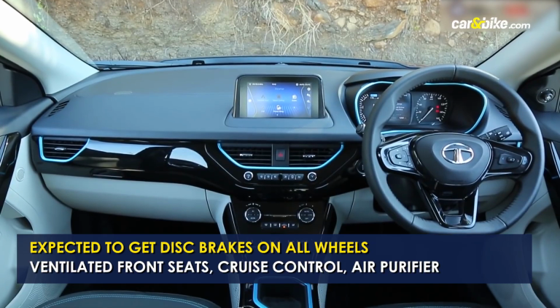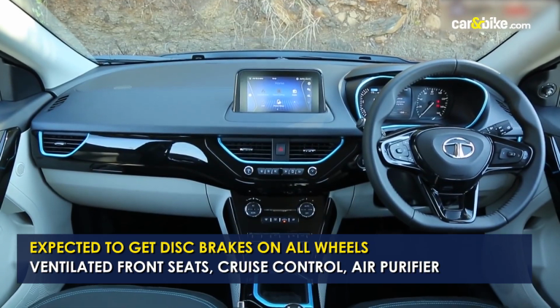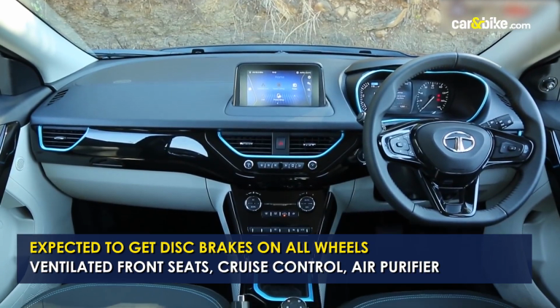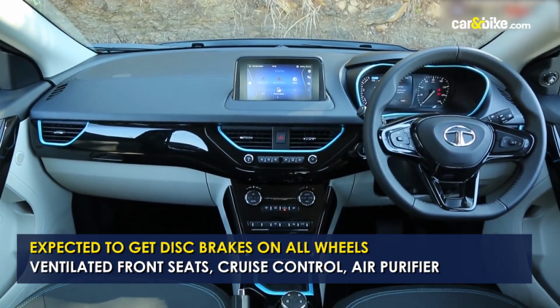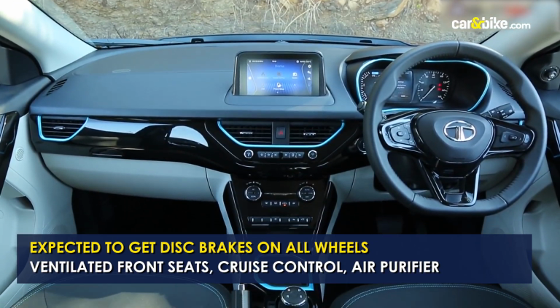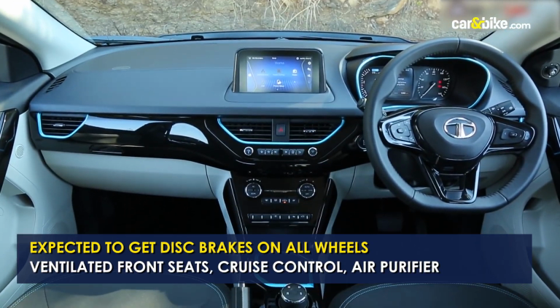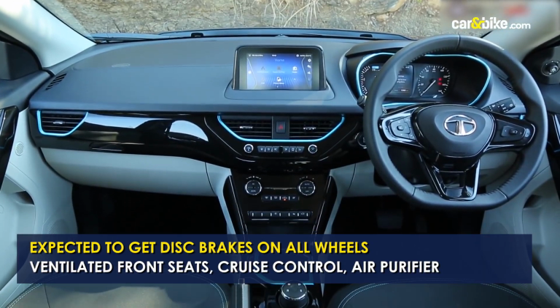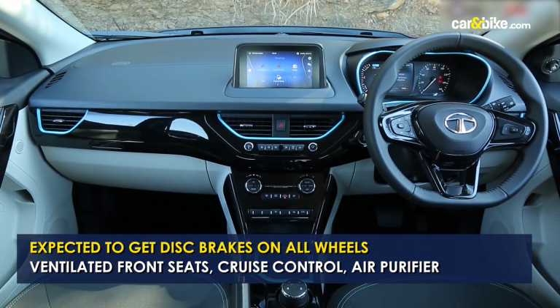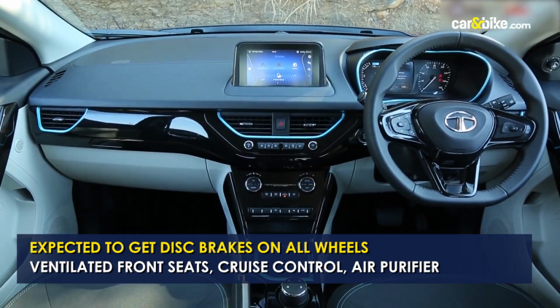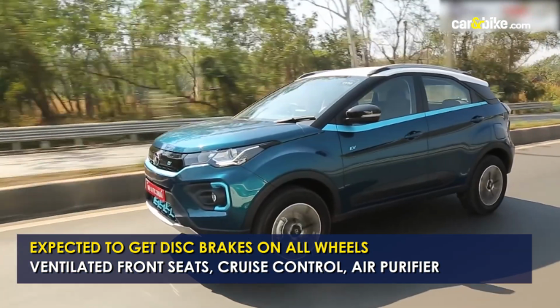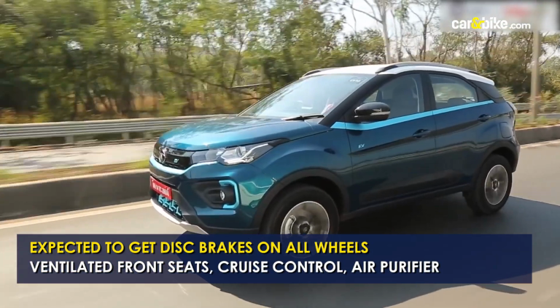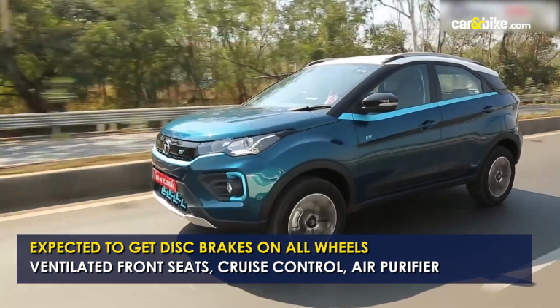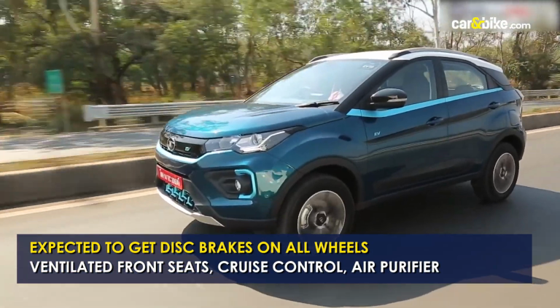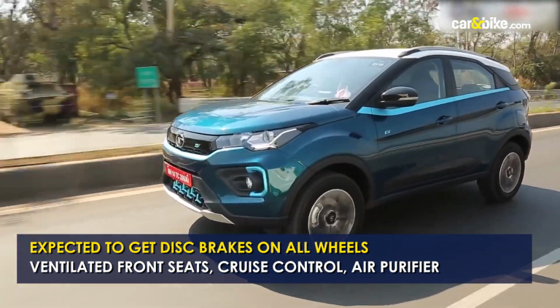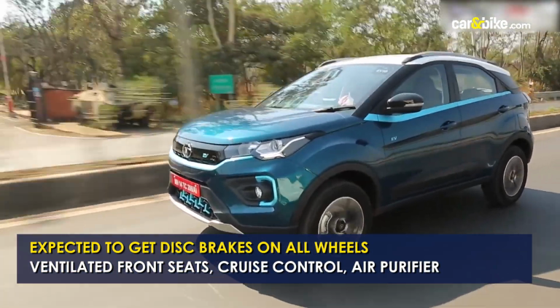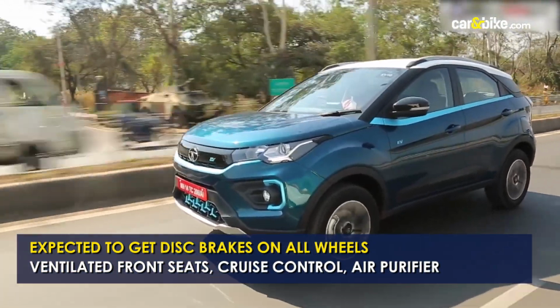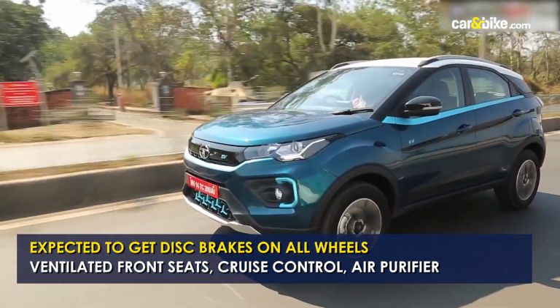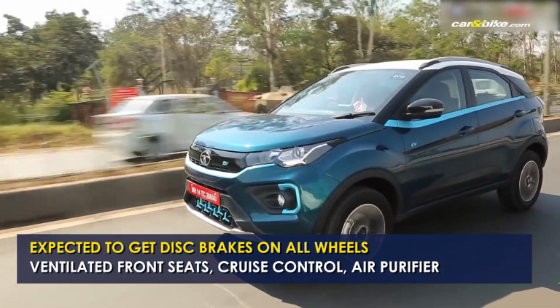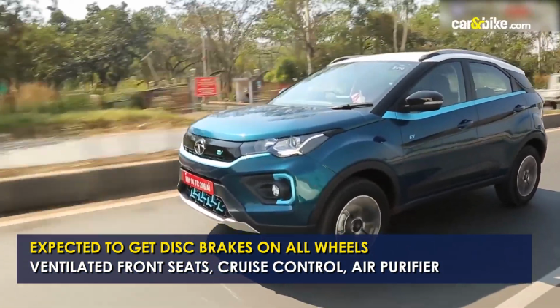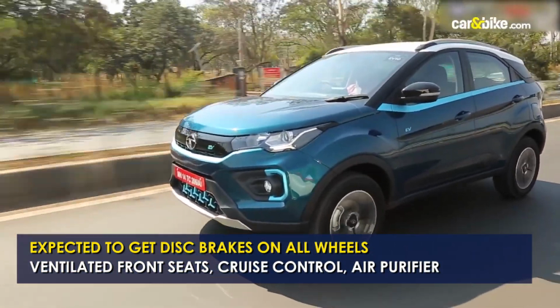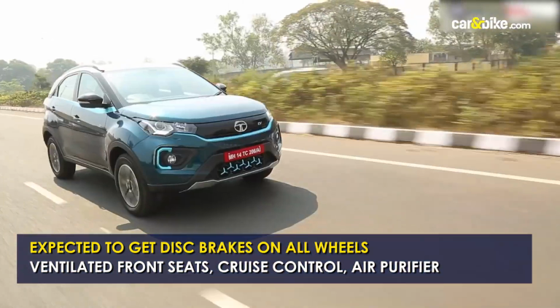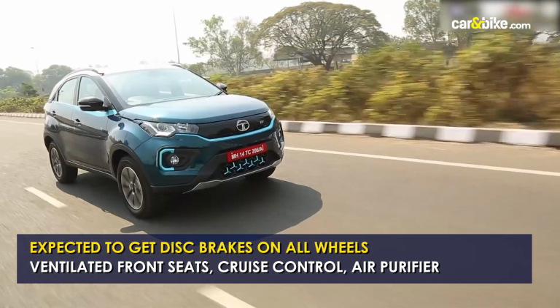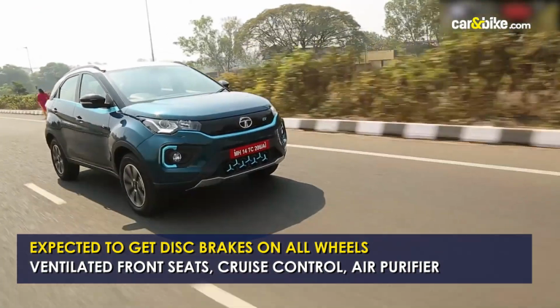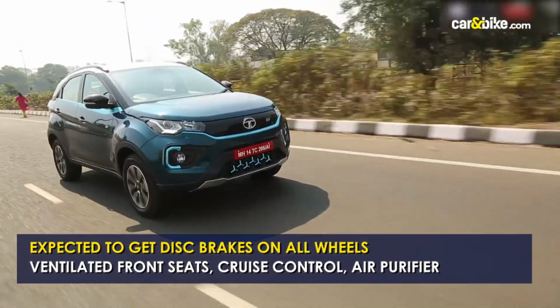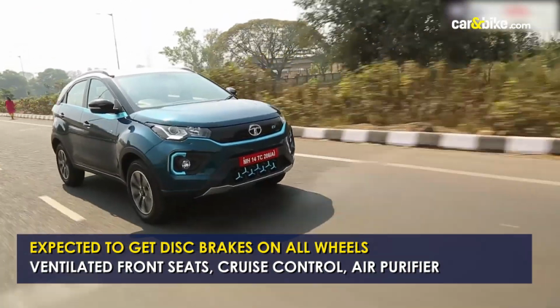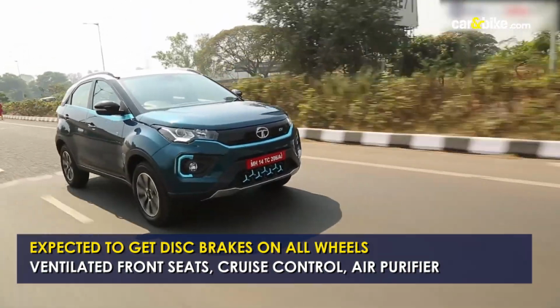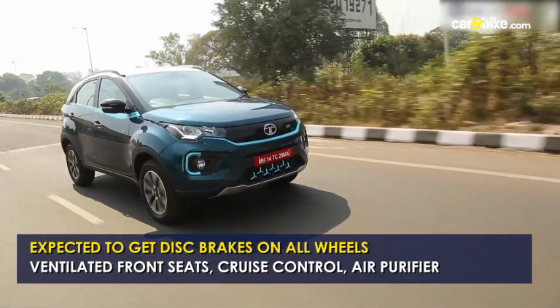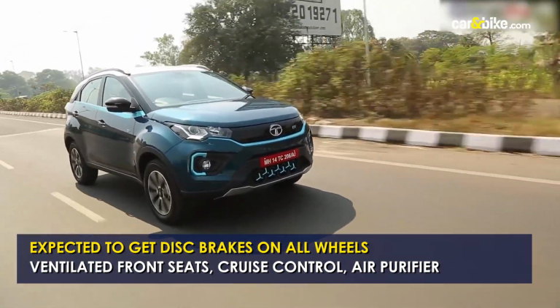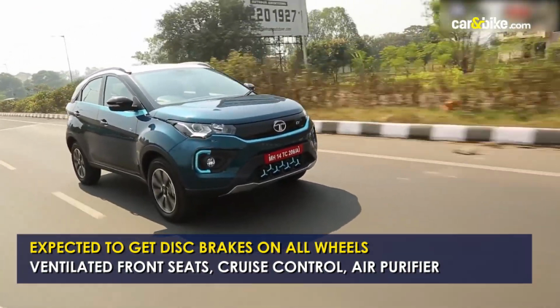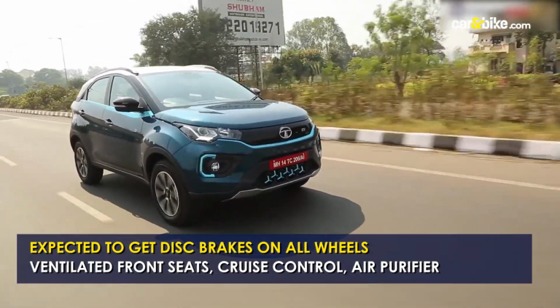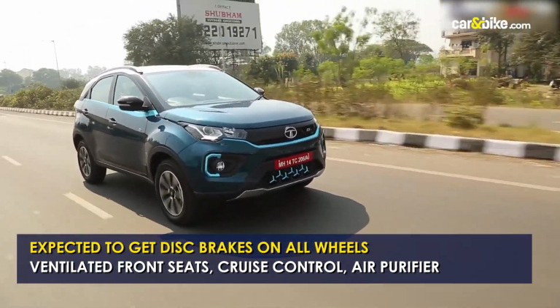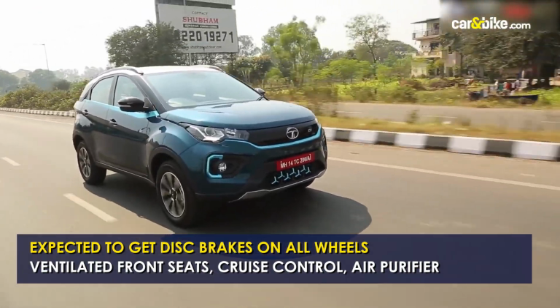Additional features include ventilated front seats, cruise control, and an air purifier. The Nexon EV Max will take on the MG ZS EV and the Hyundai Kona Electric in the segment.